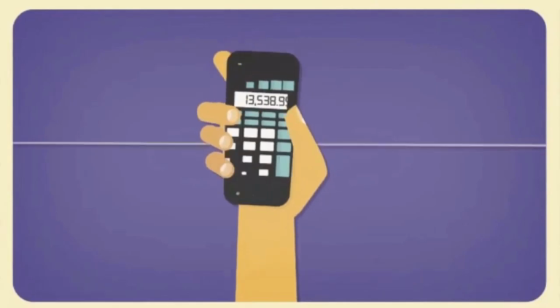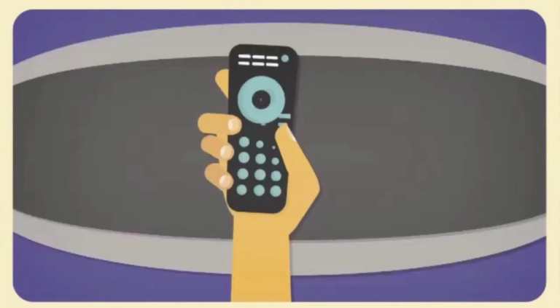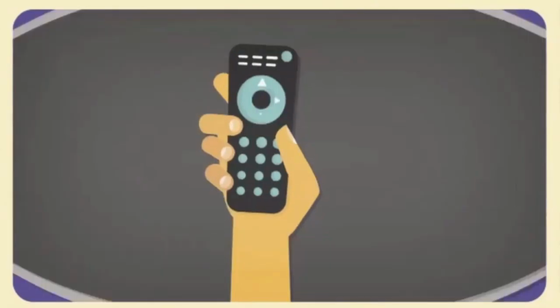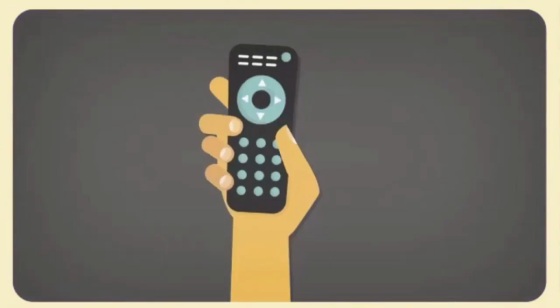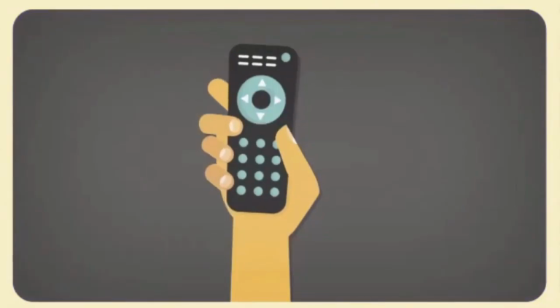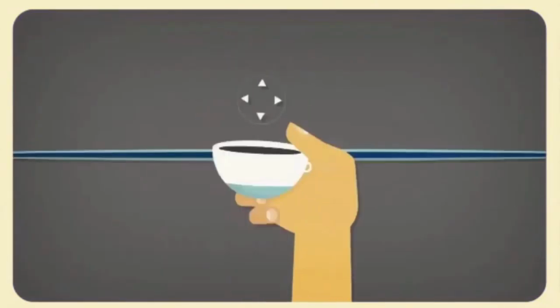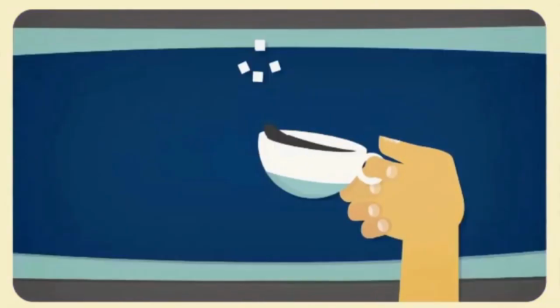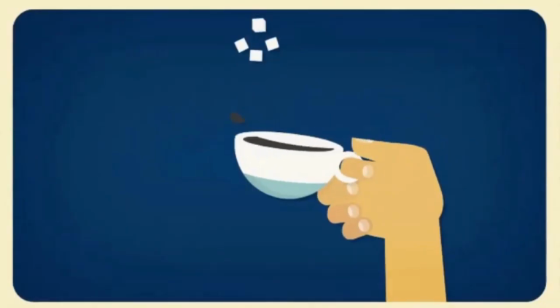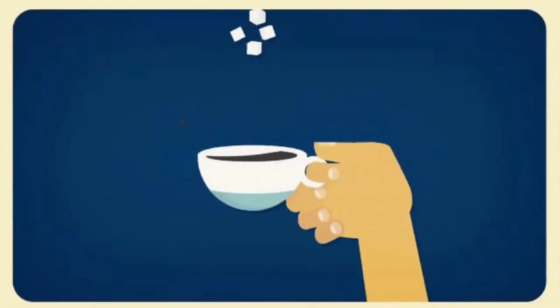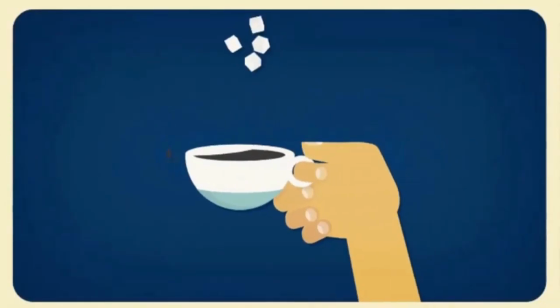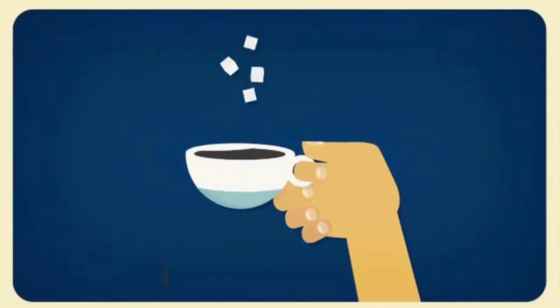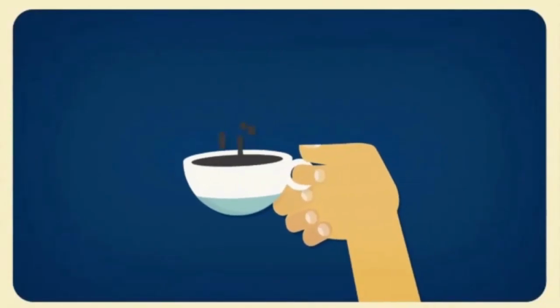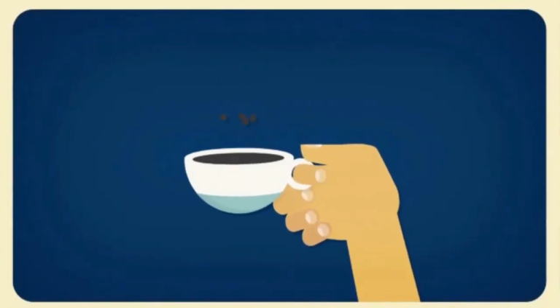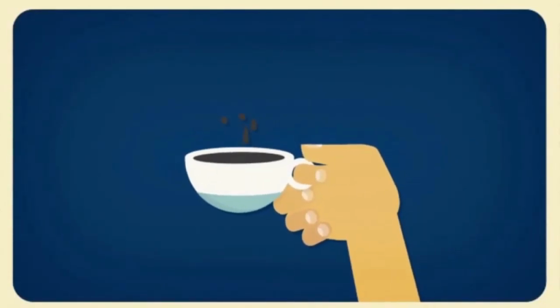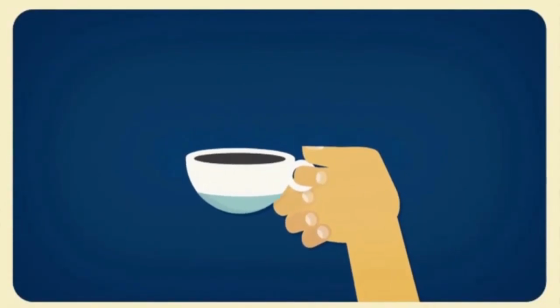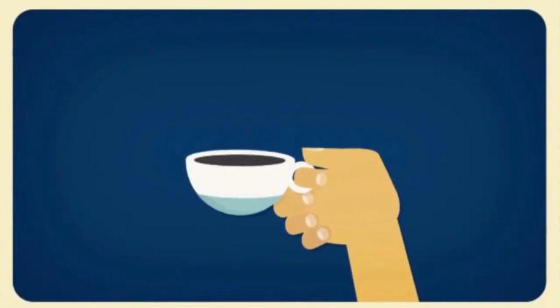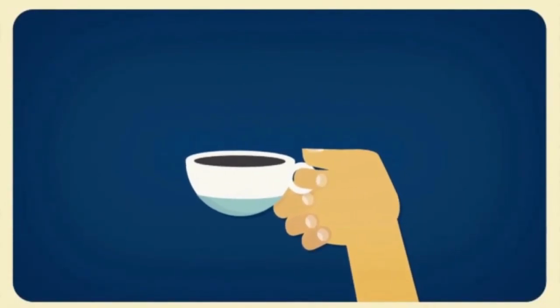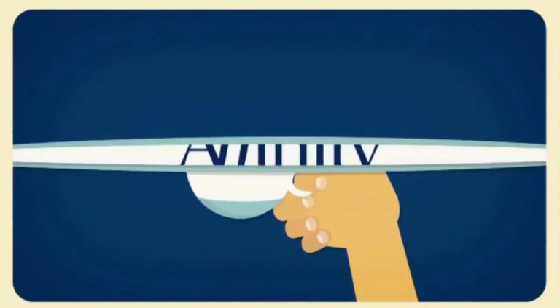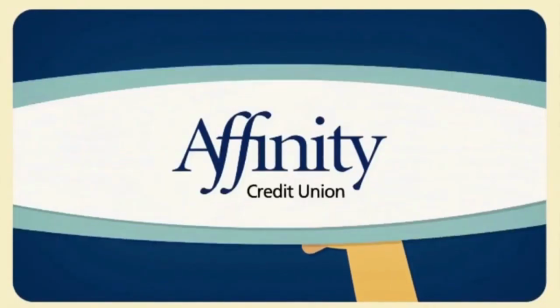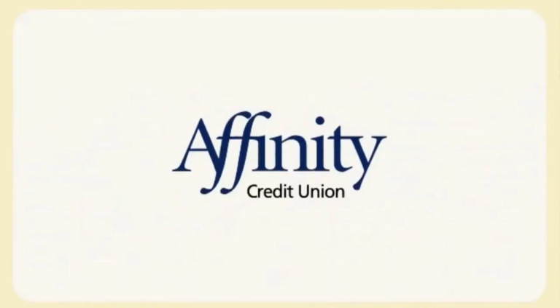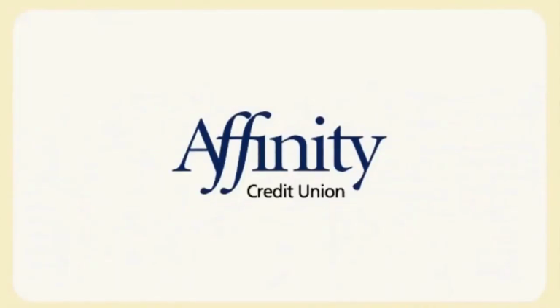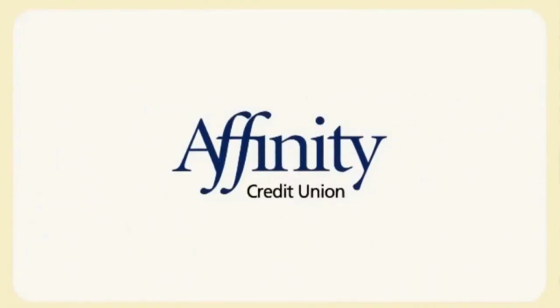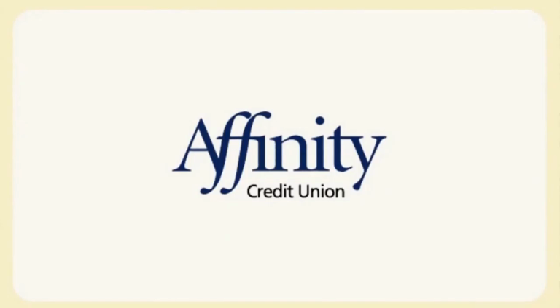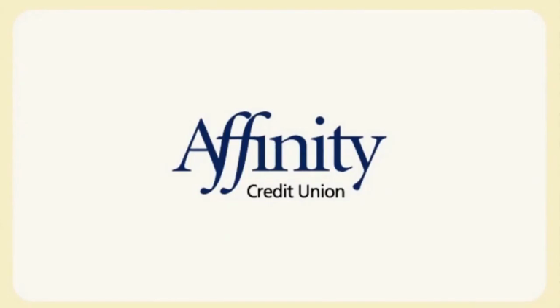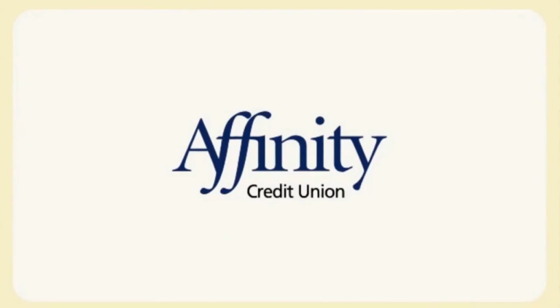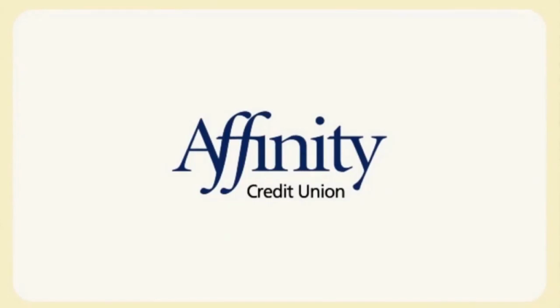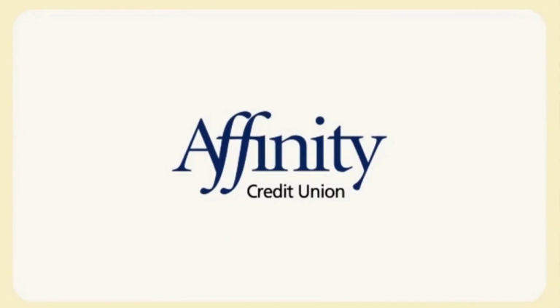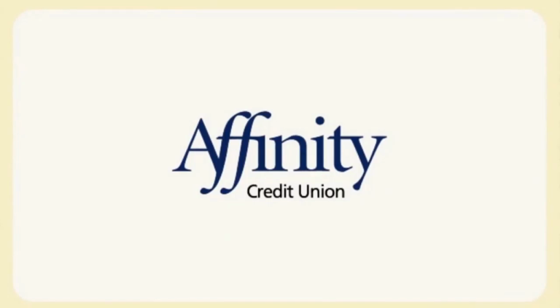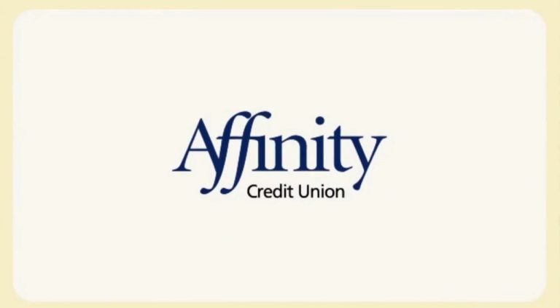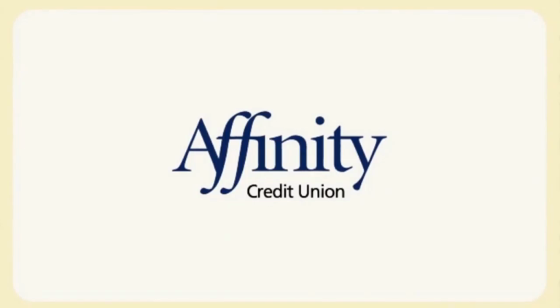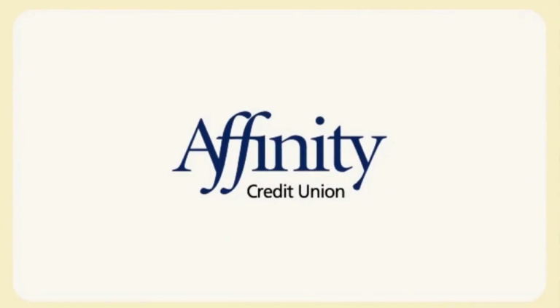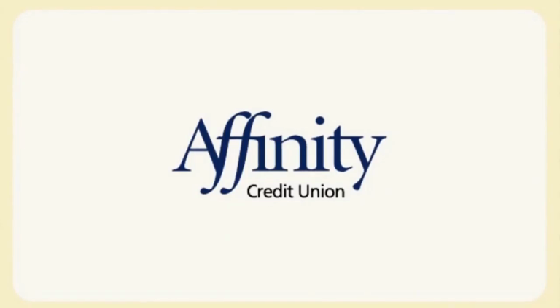Any time? Anywhere? Deposit Anywhere — another mobile innovation brought to you by Affinity Credit Union.